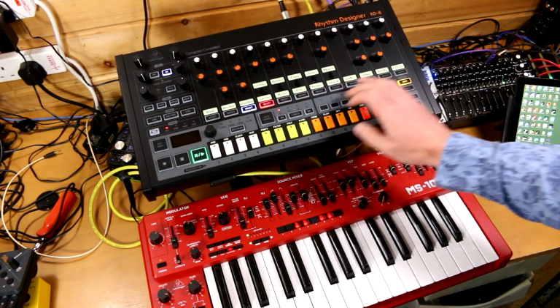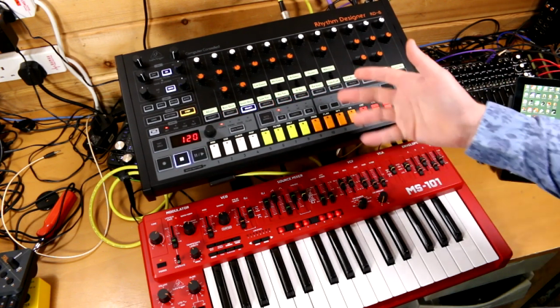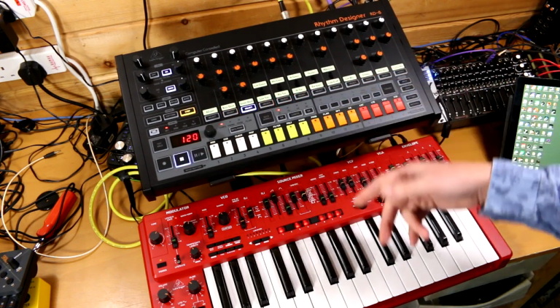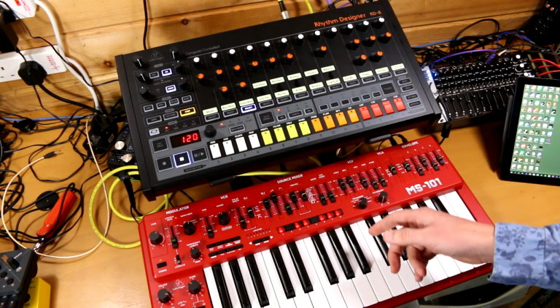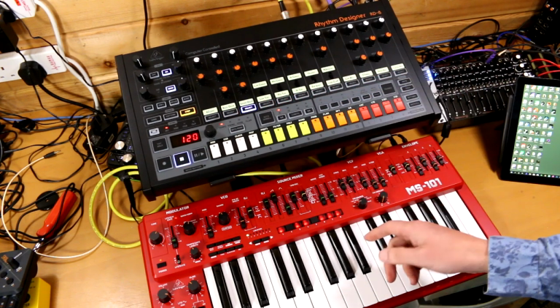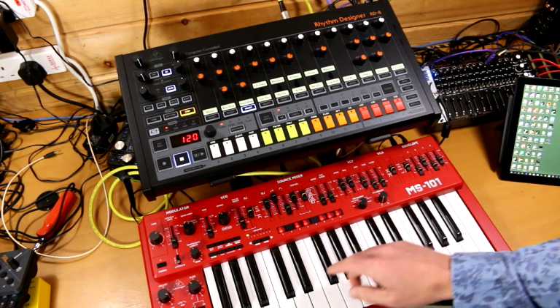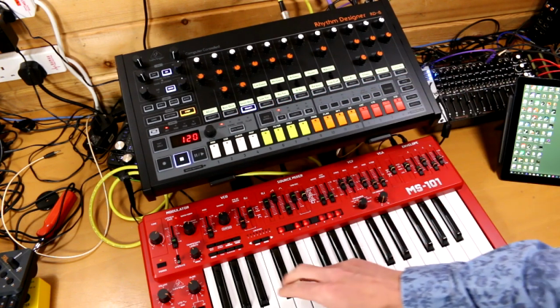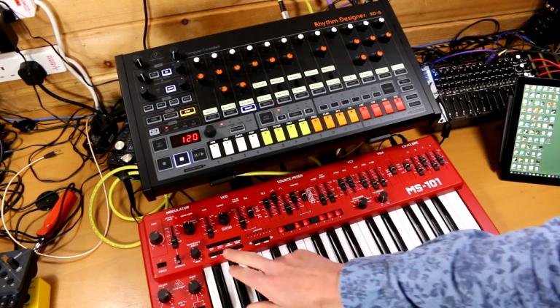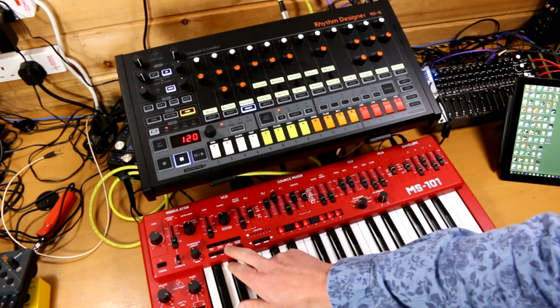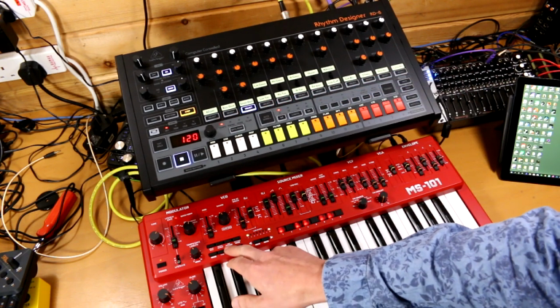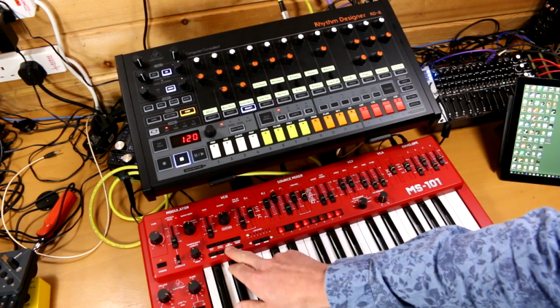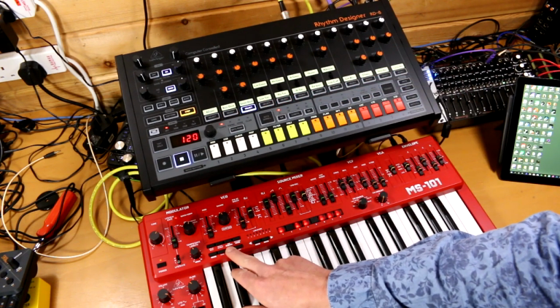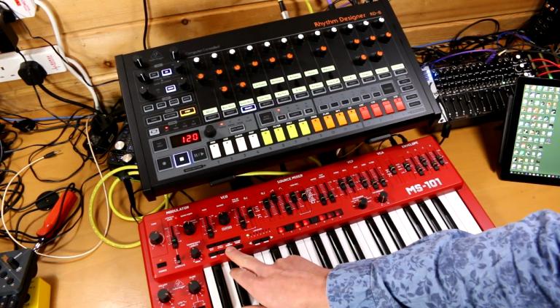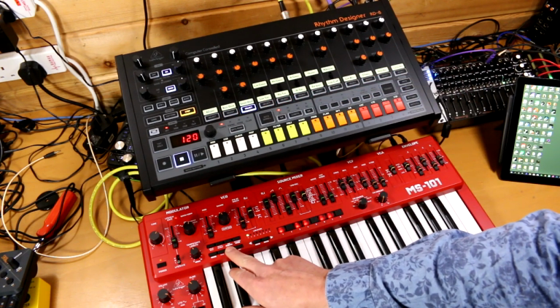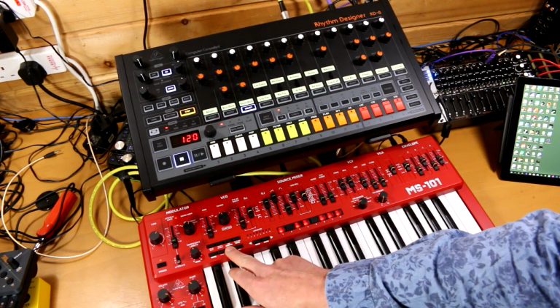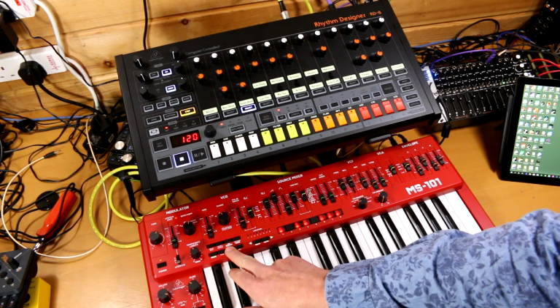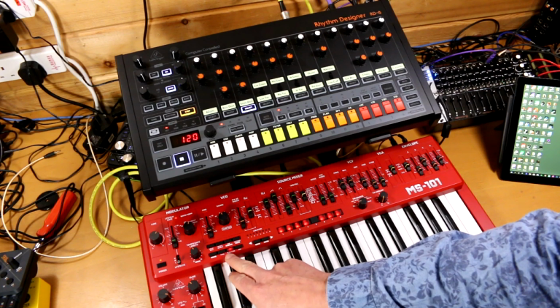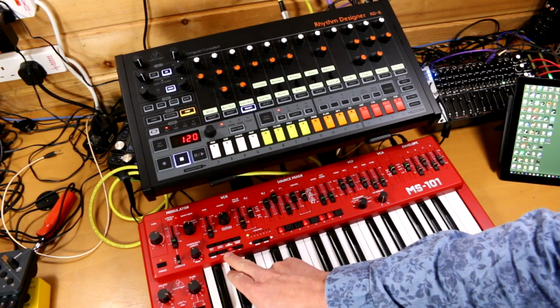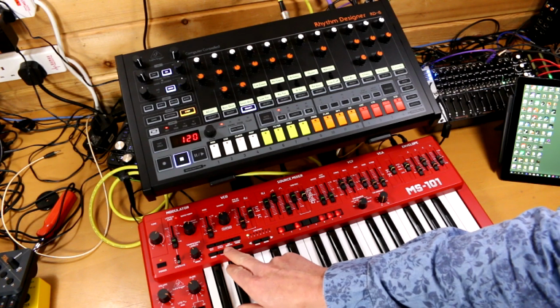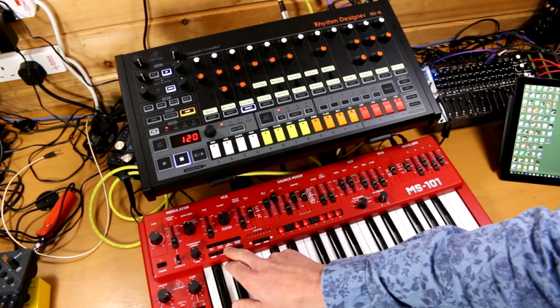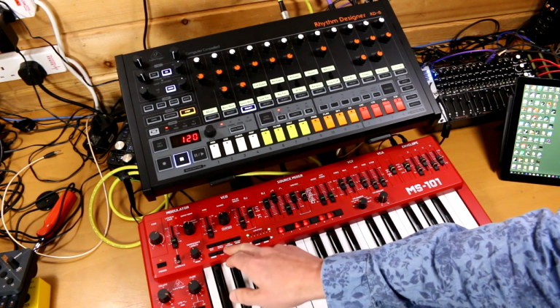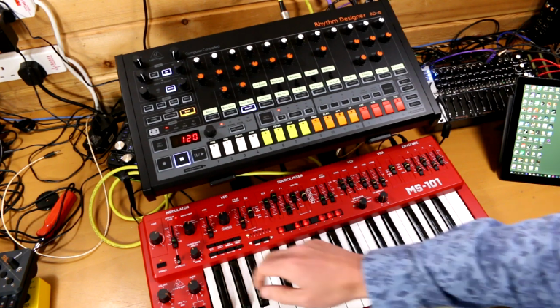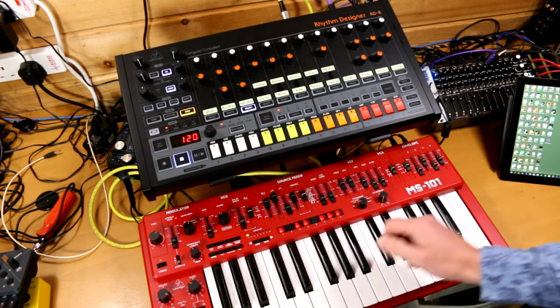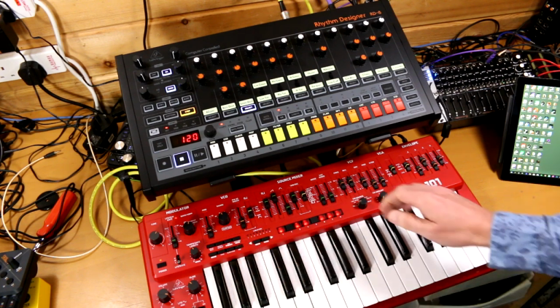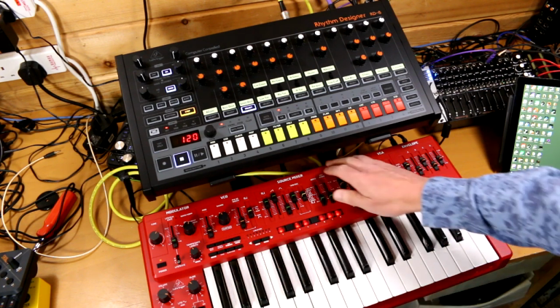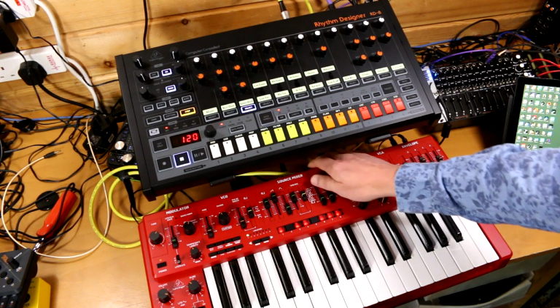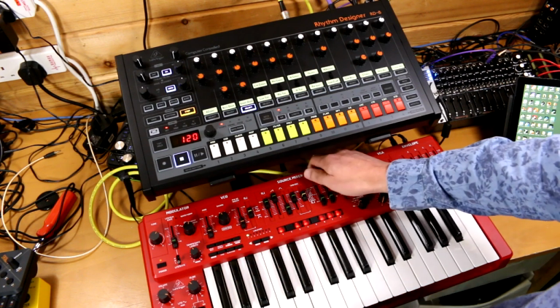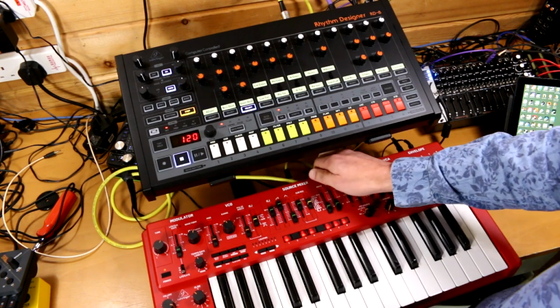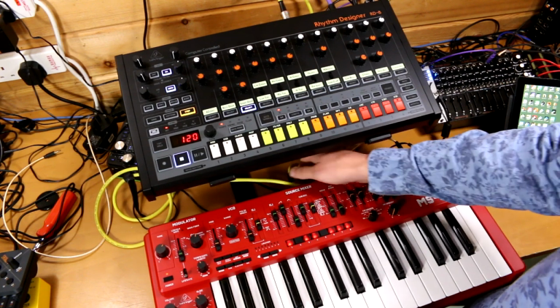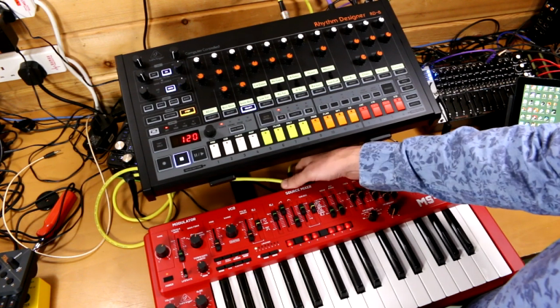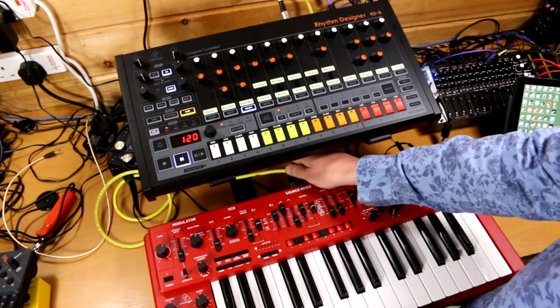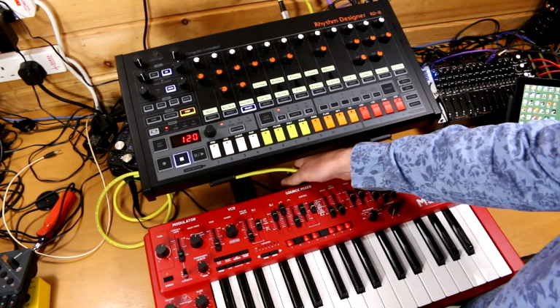So it now shouldn't change the sequence. However our sequence is still a bit weird, so if we unplug MIDI for a second we can see if we can get our sequence back.